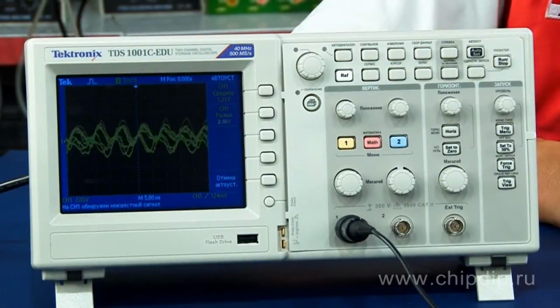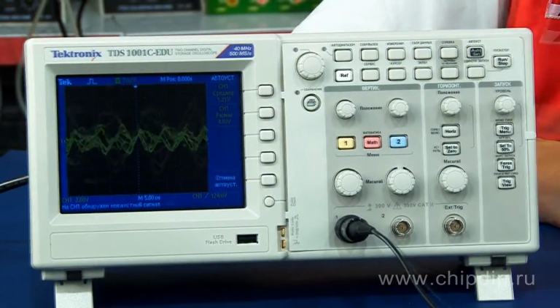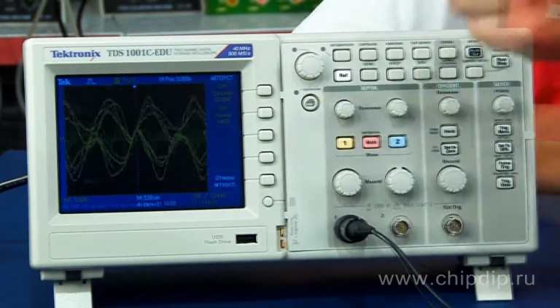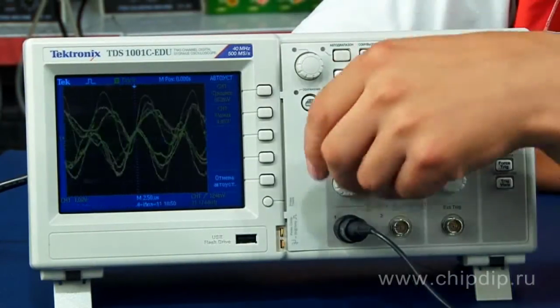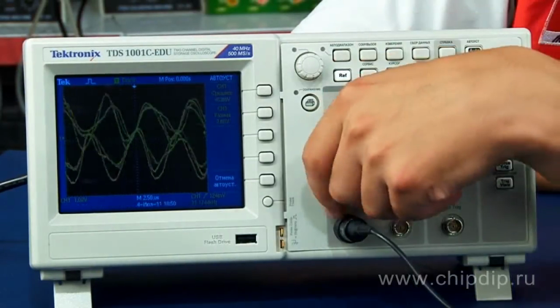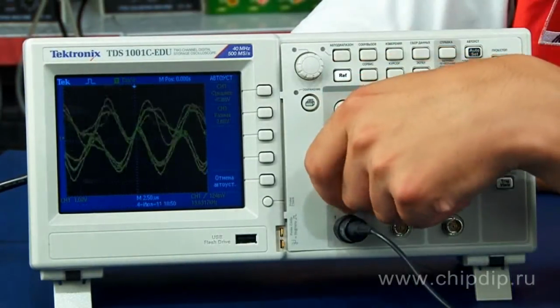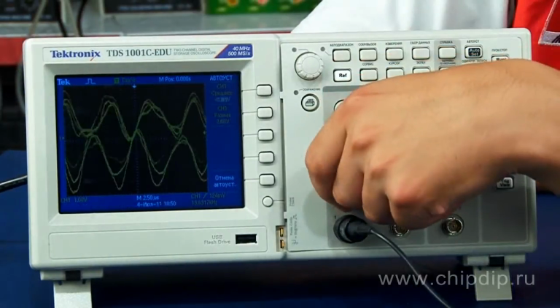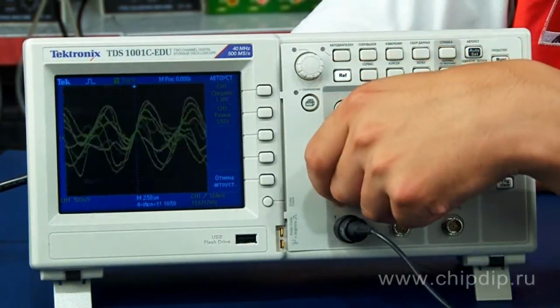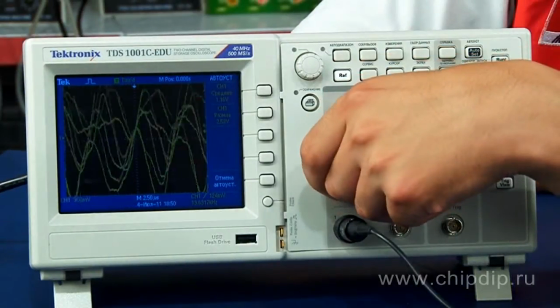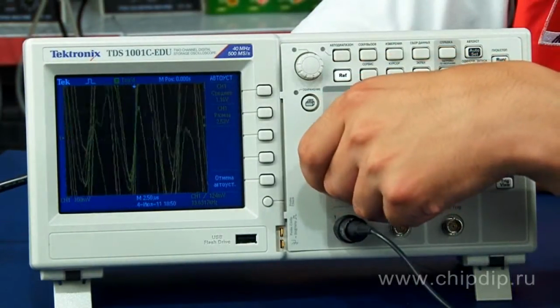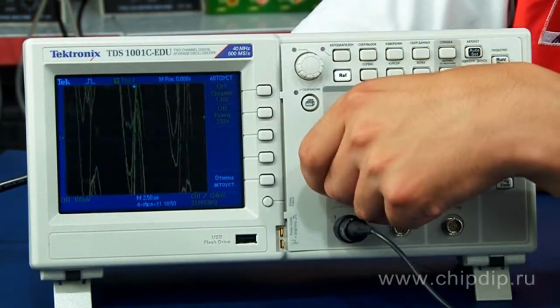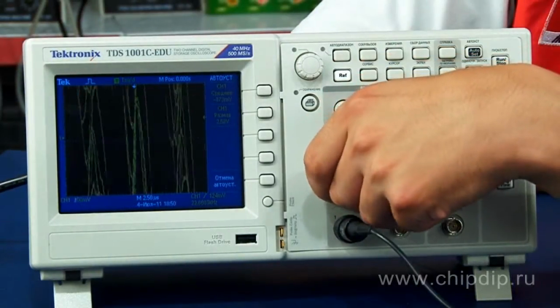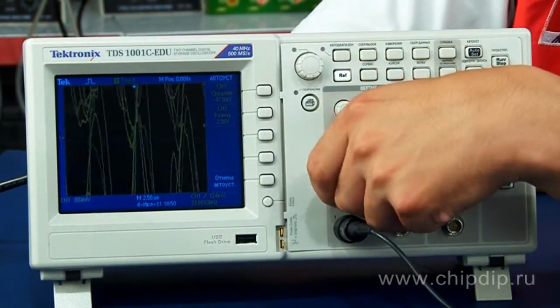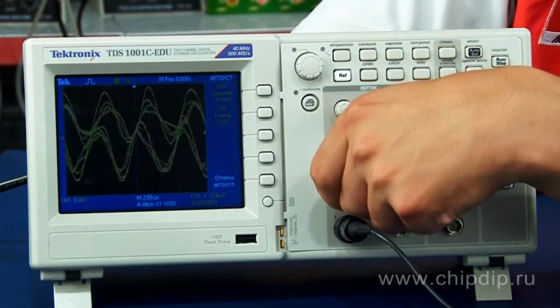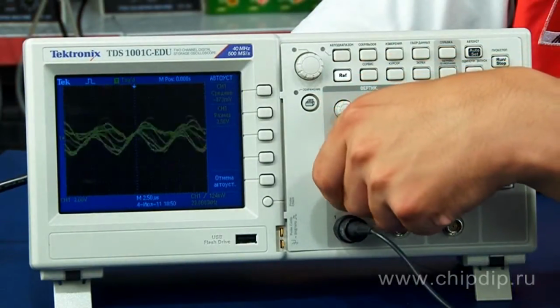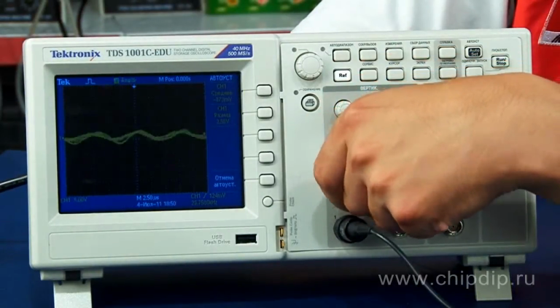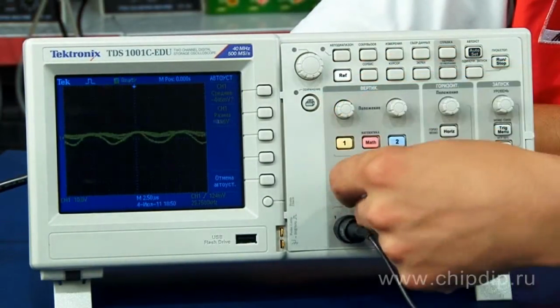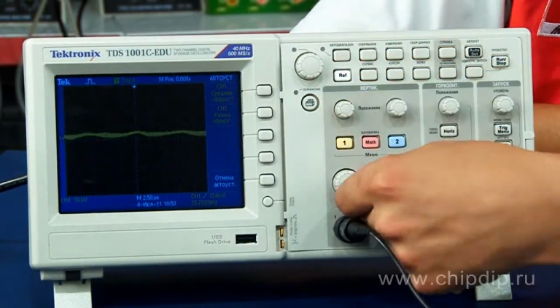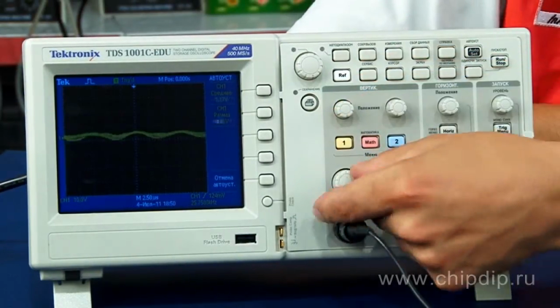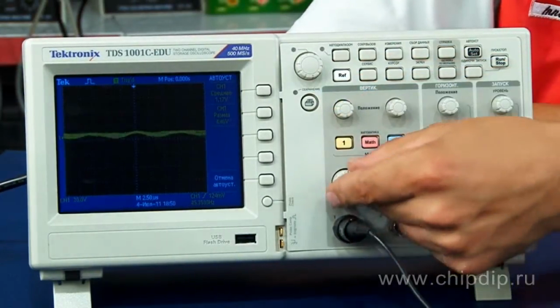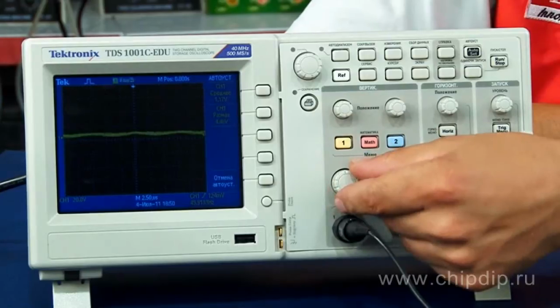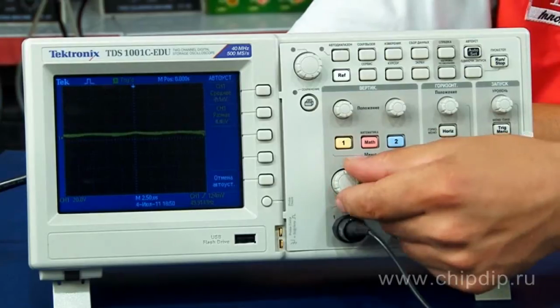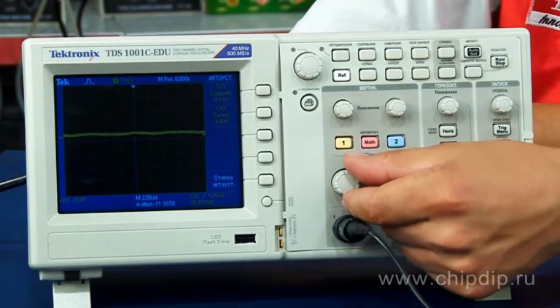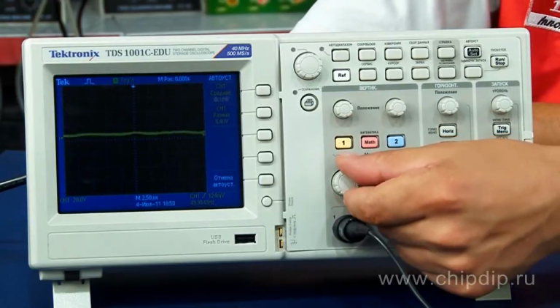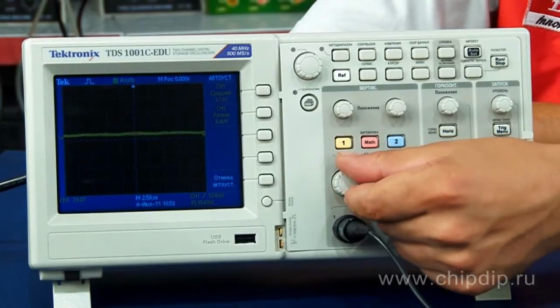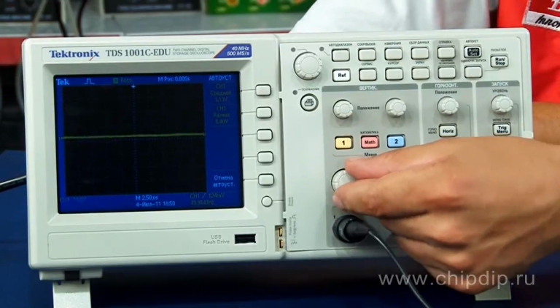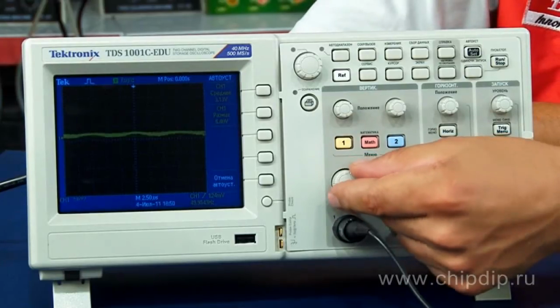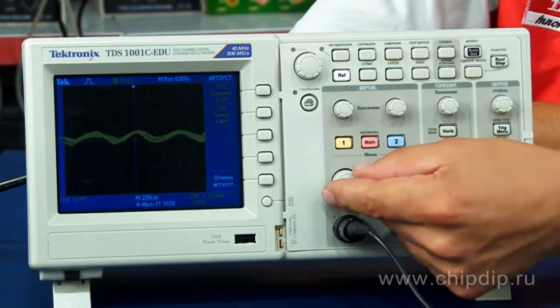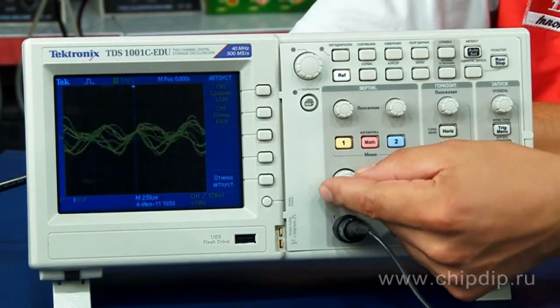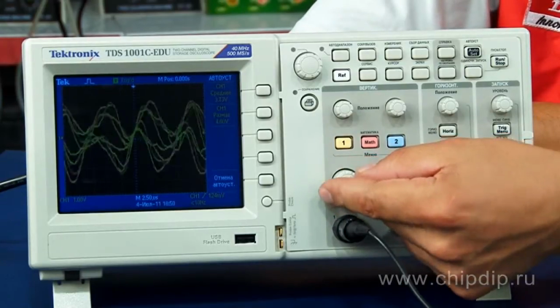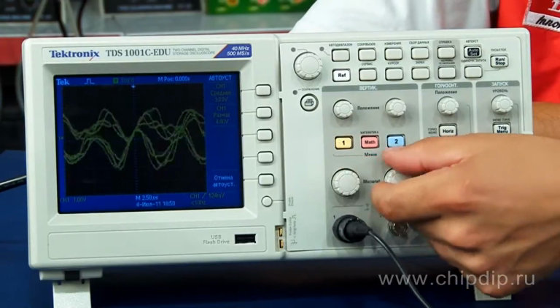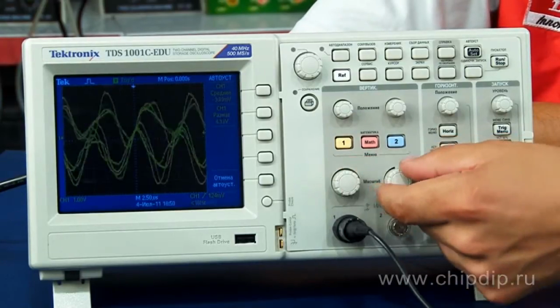To change the scale of the displayed waveform, we use the vertical and horizontal scale control handles.